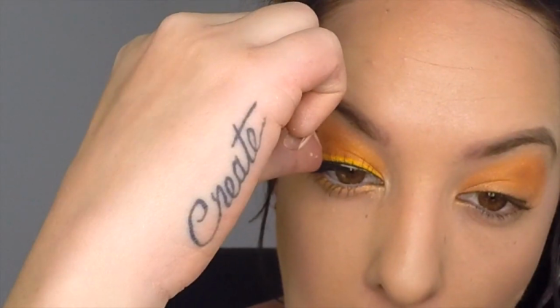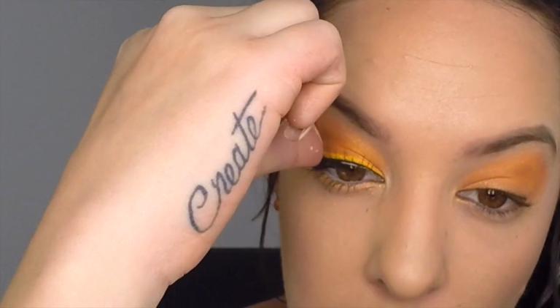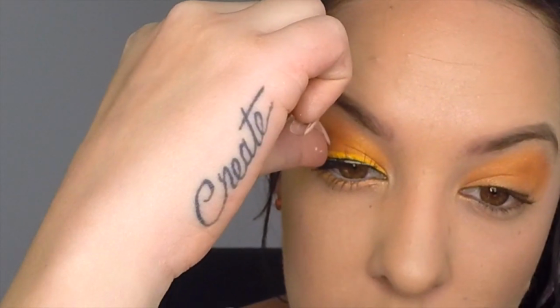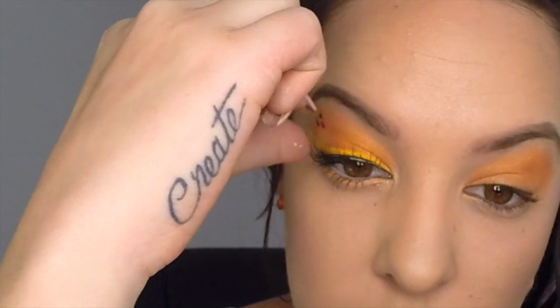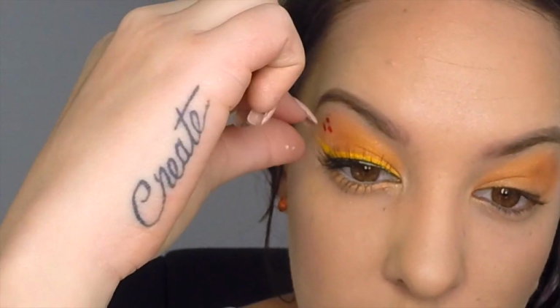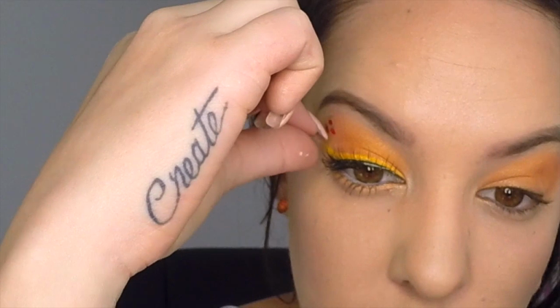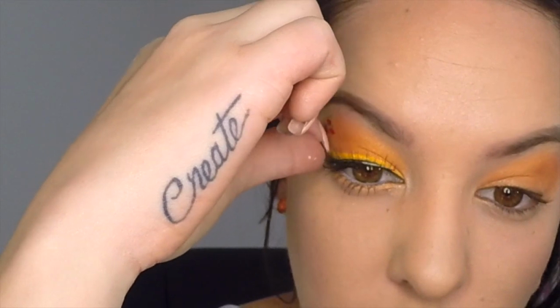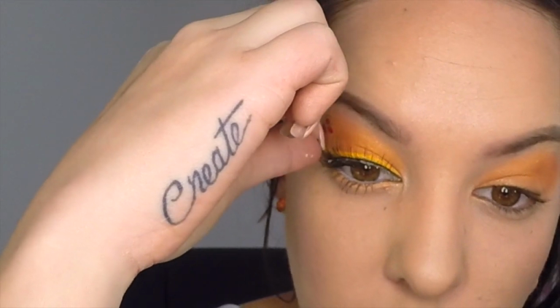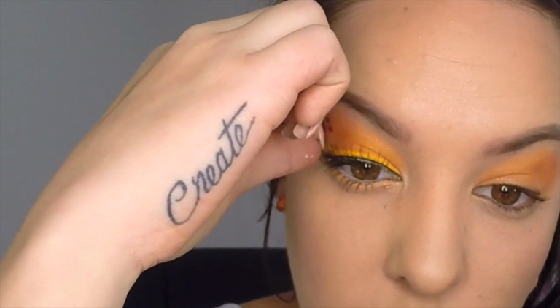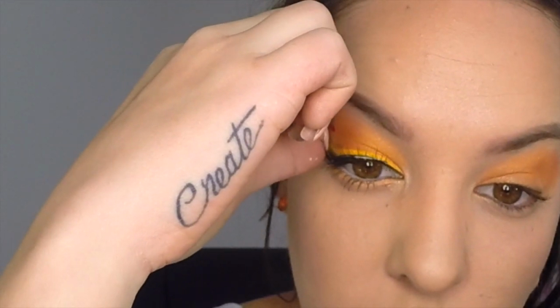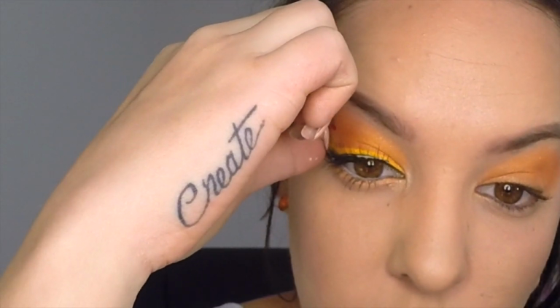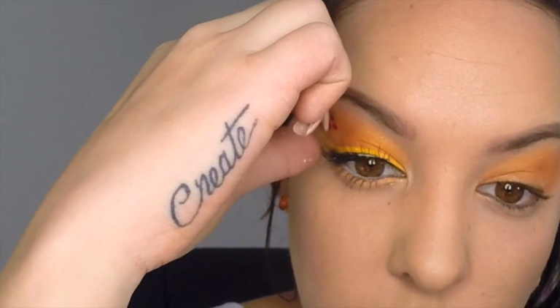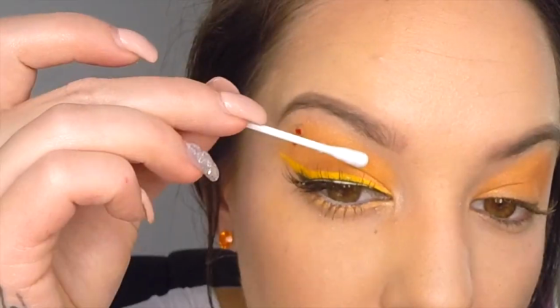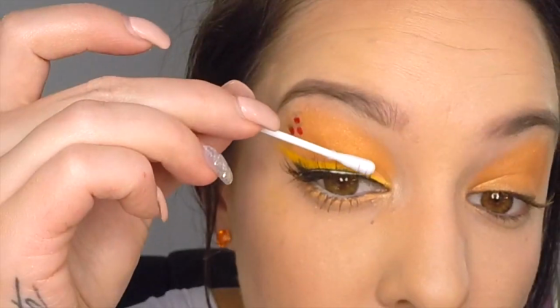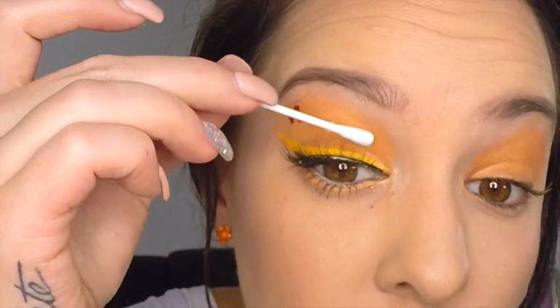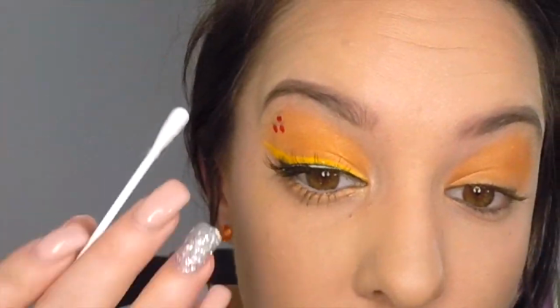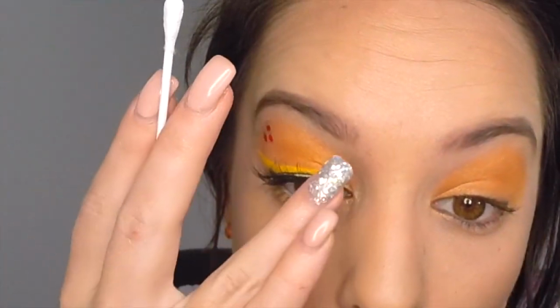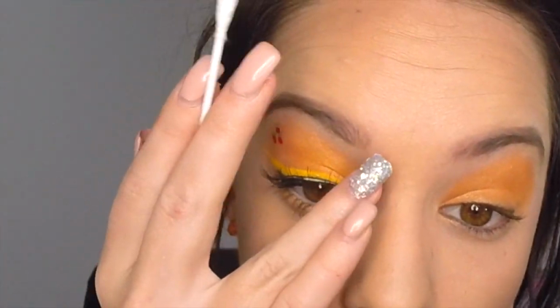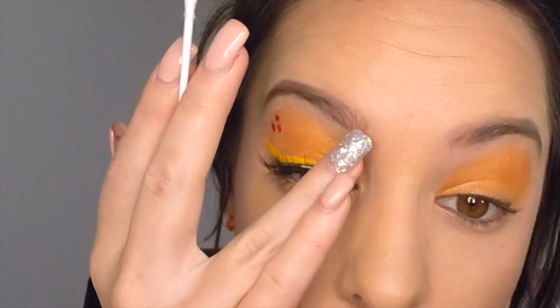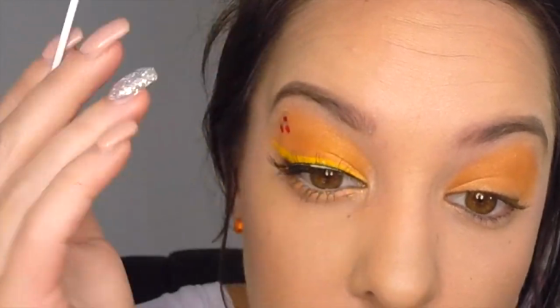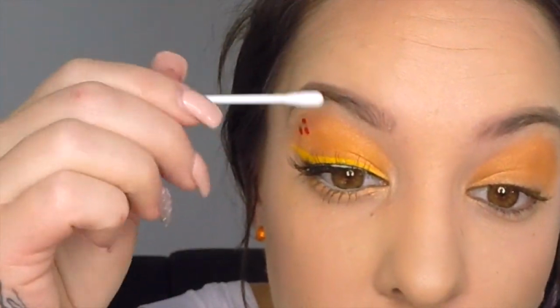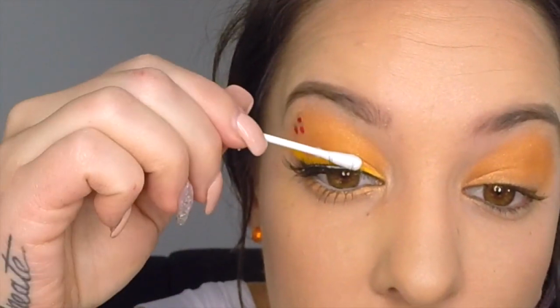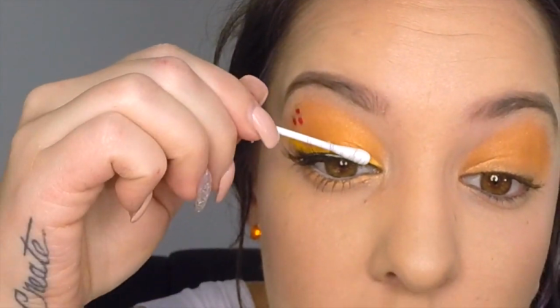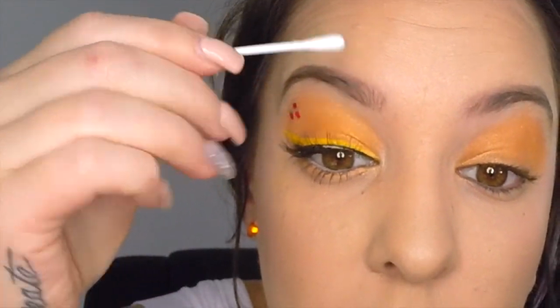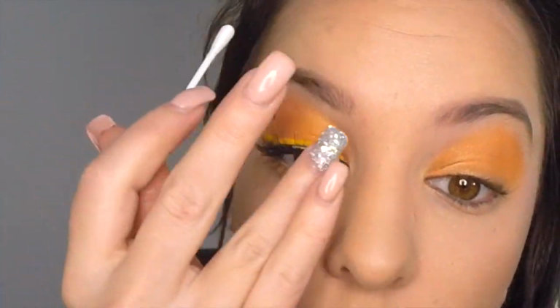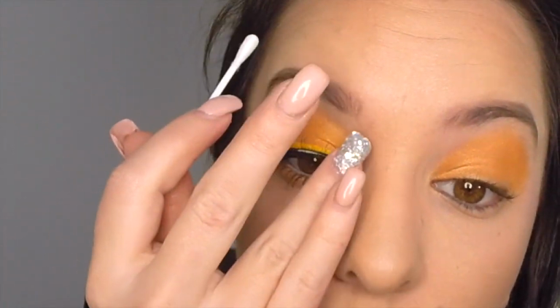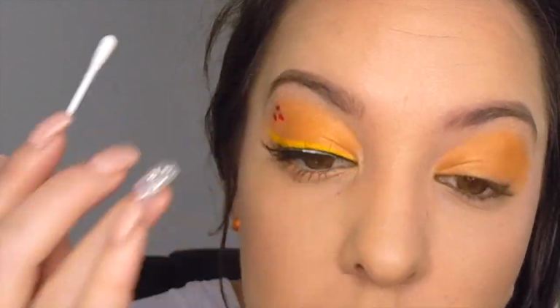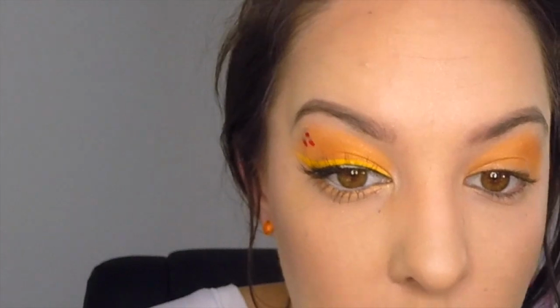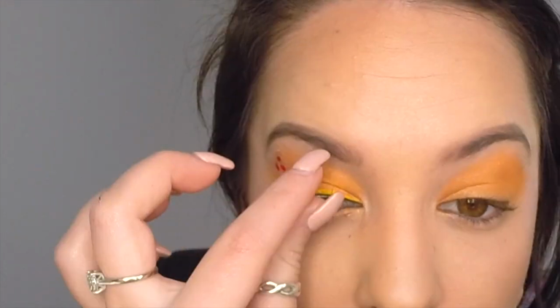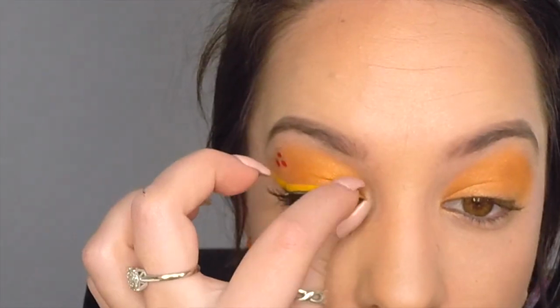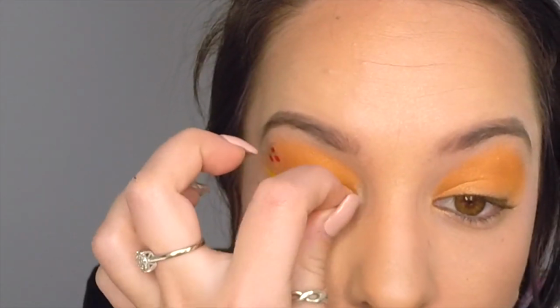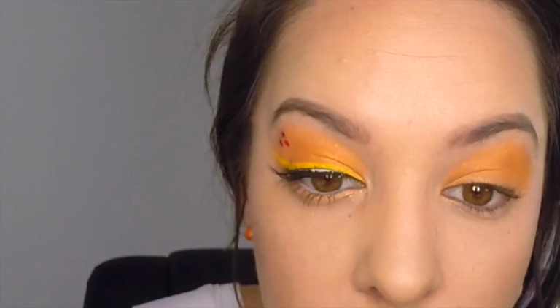Apply lash glue to your false eyelashes and then apply those to your top lash line. I like to use a q-tip to push mine into place.